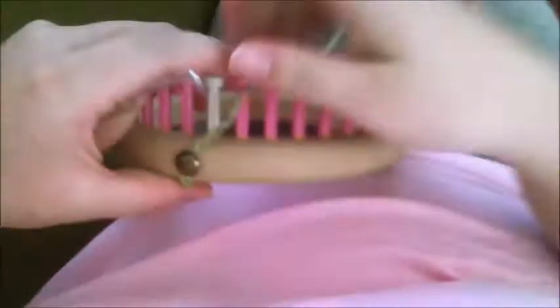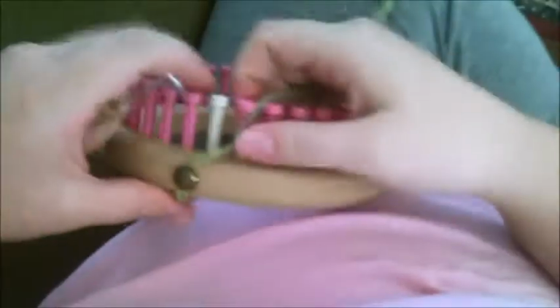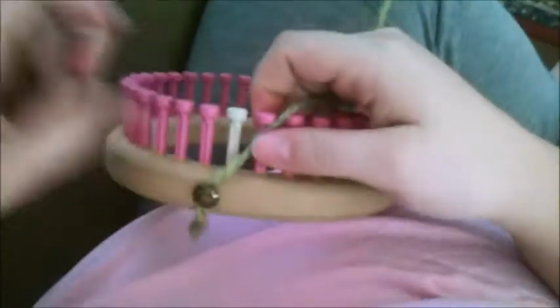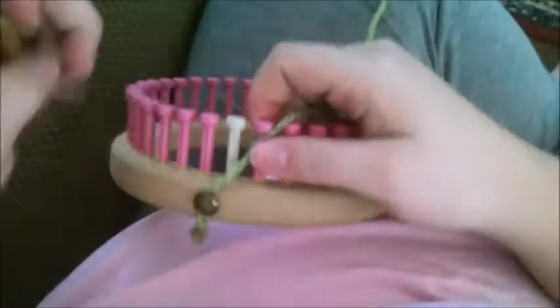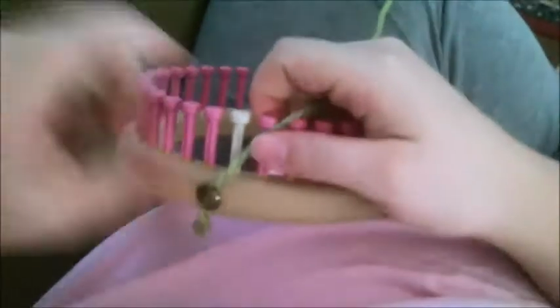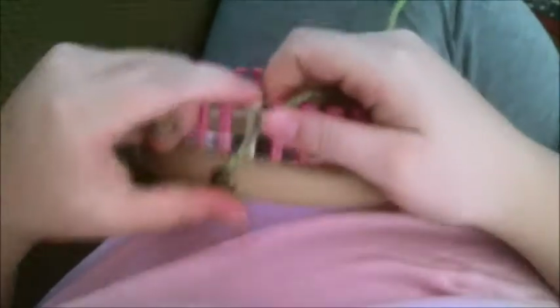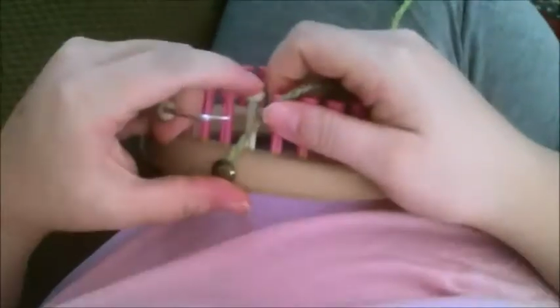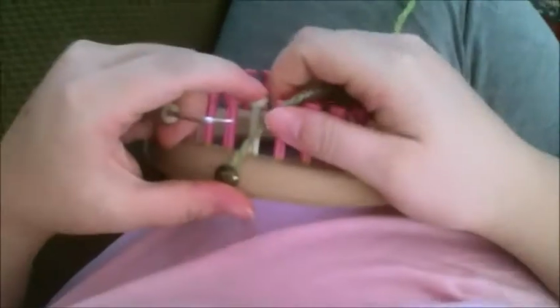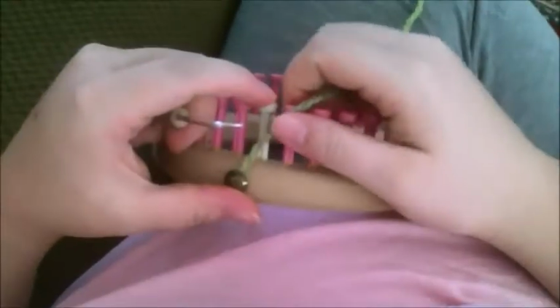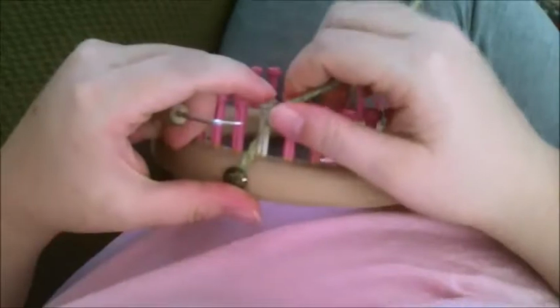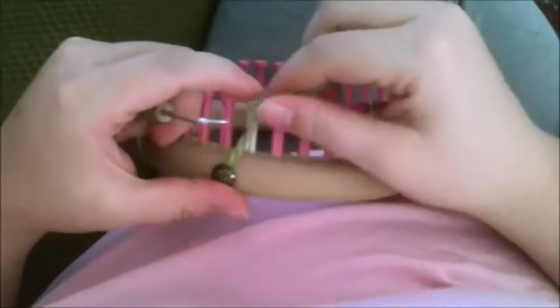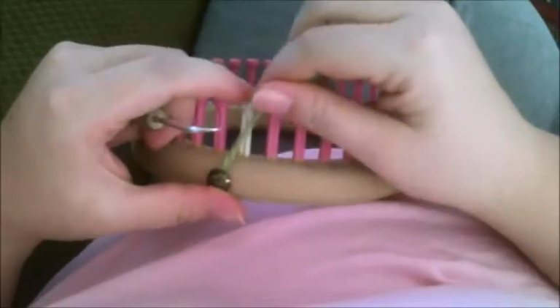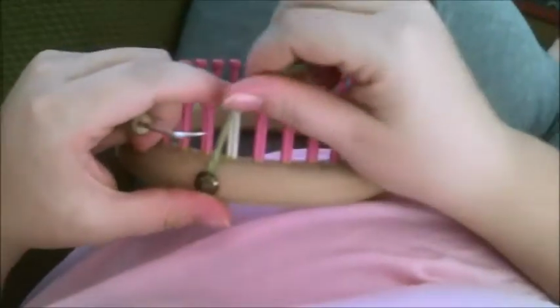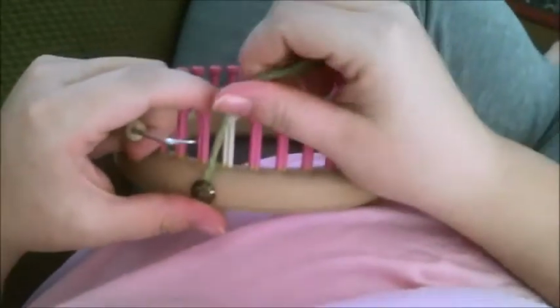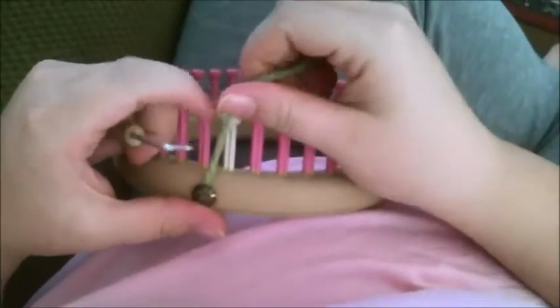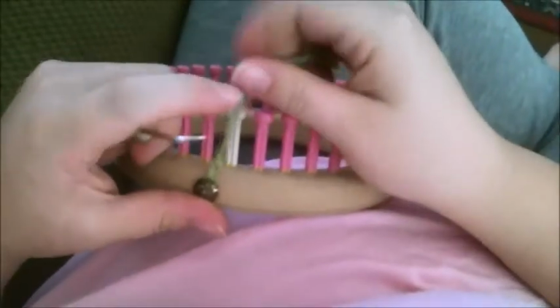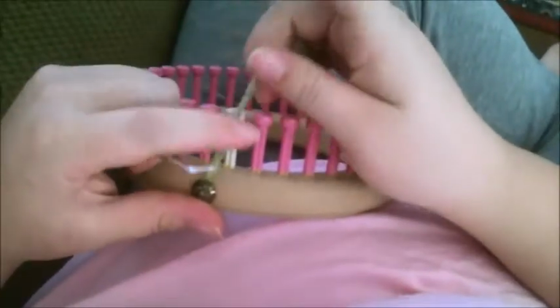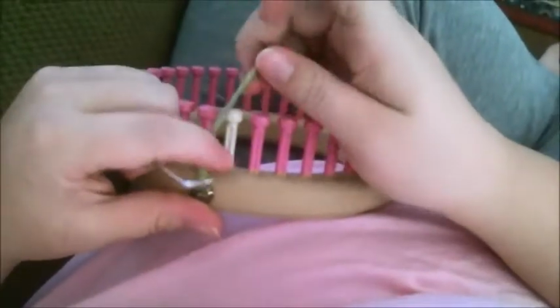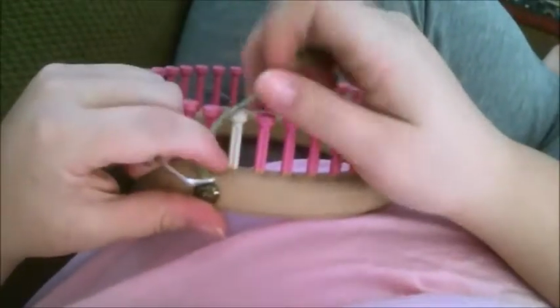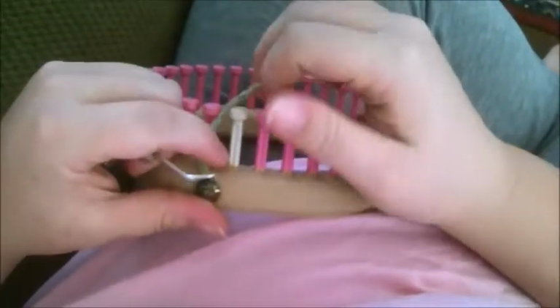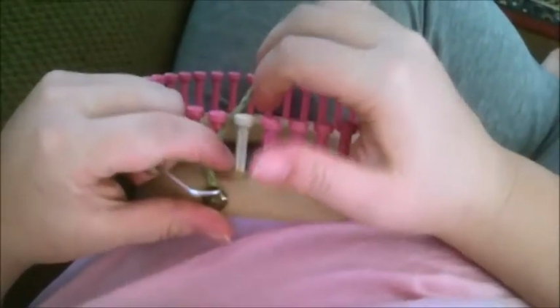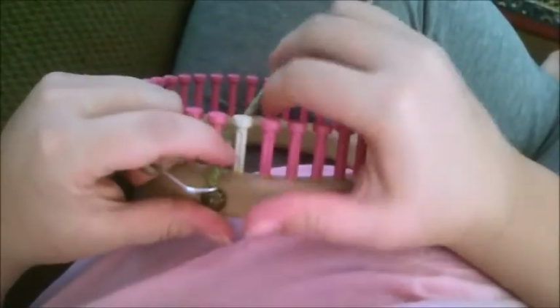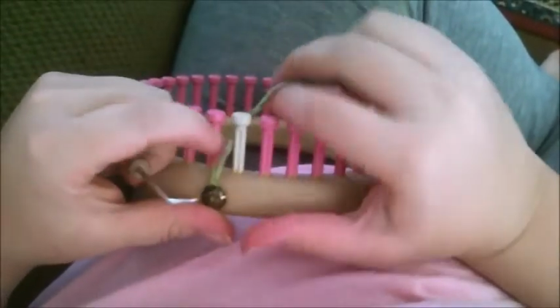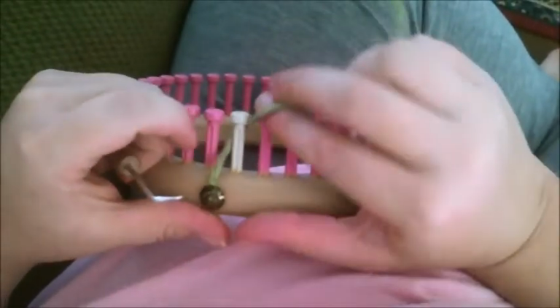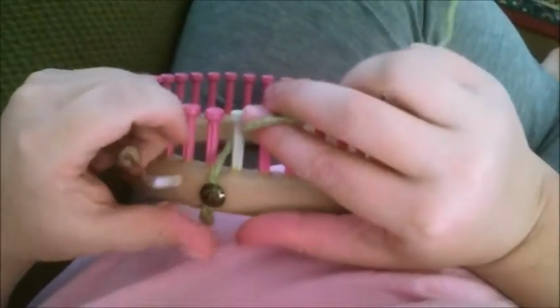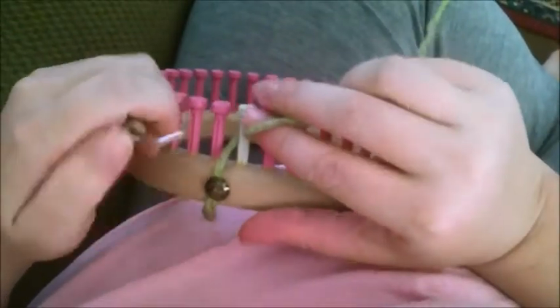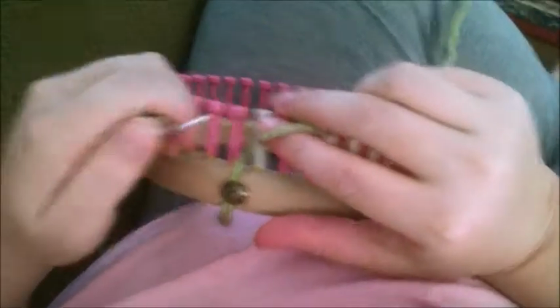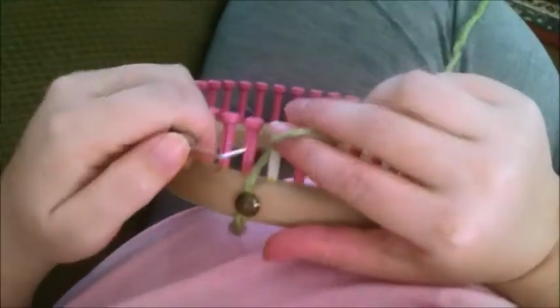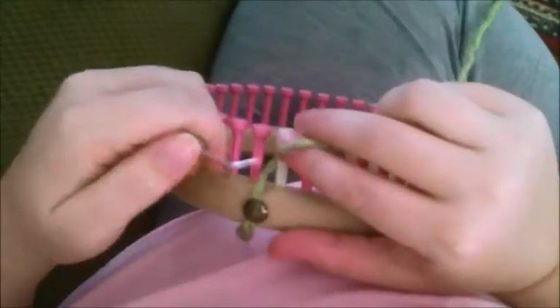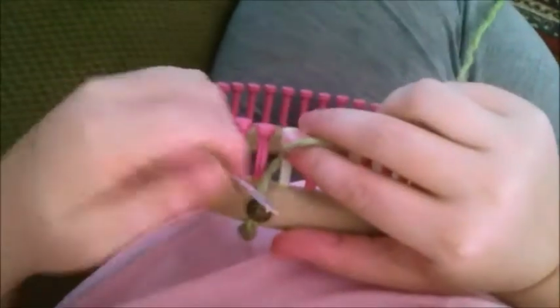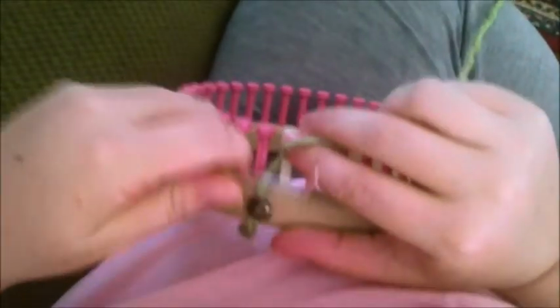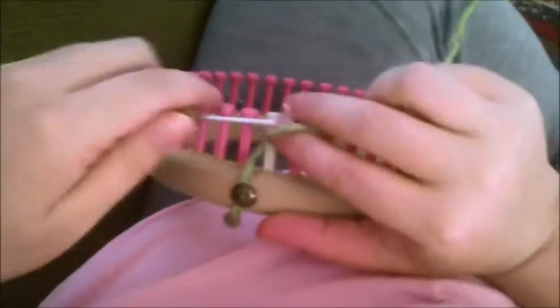I'm going to show you how to make a simple bonnet, and then I'm going to show you a technique of what I'd call a lace cast on.